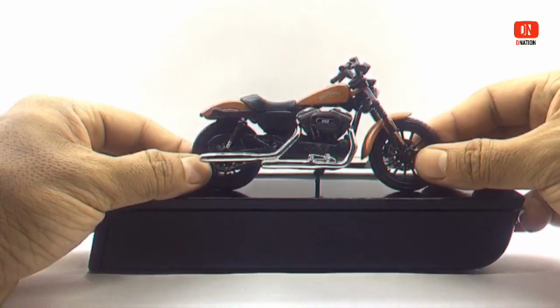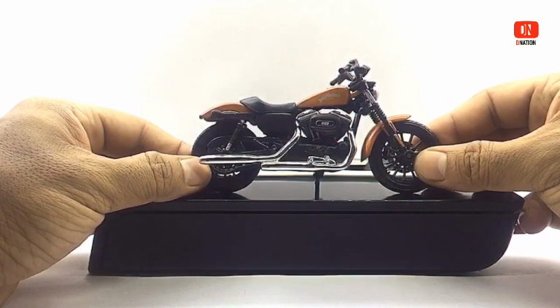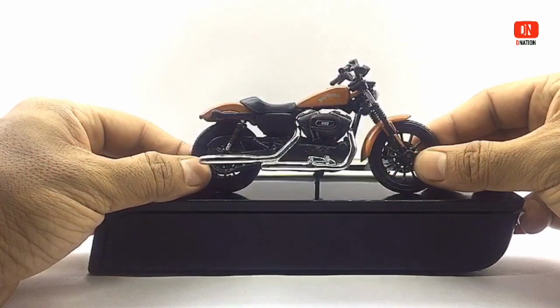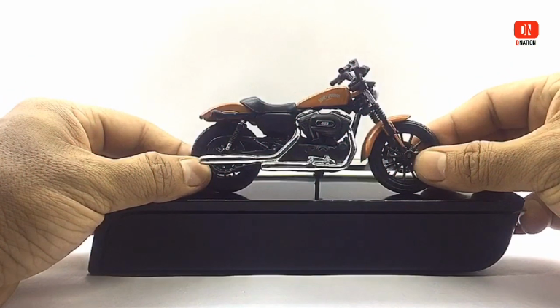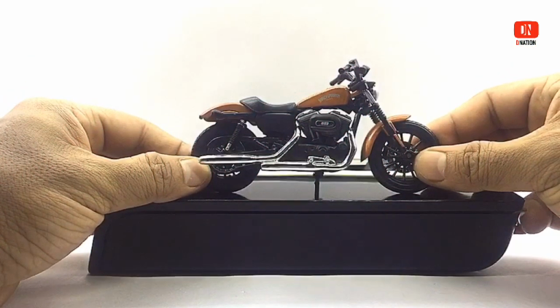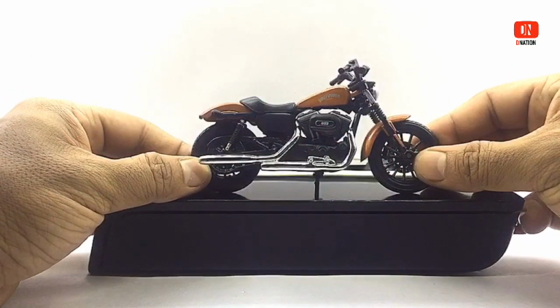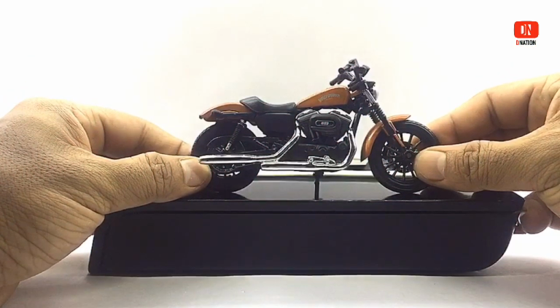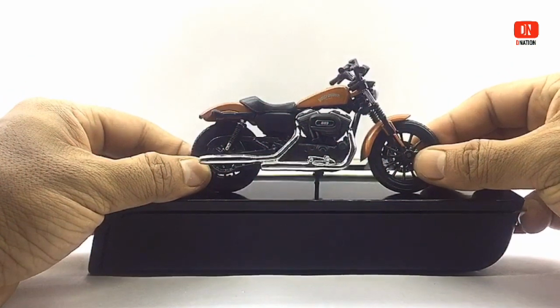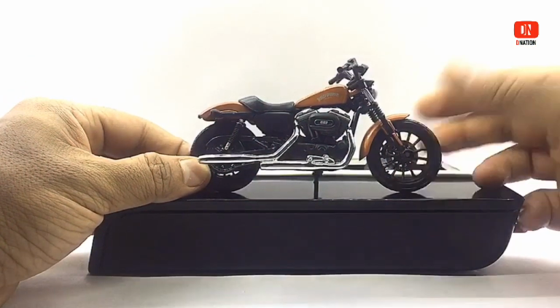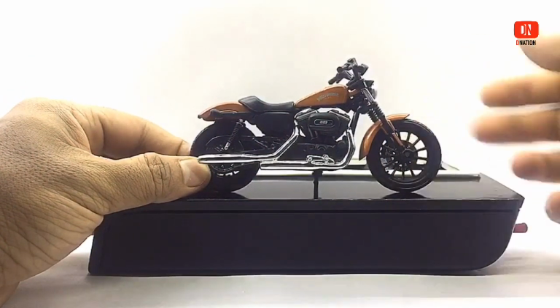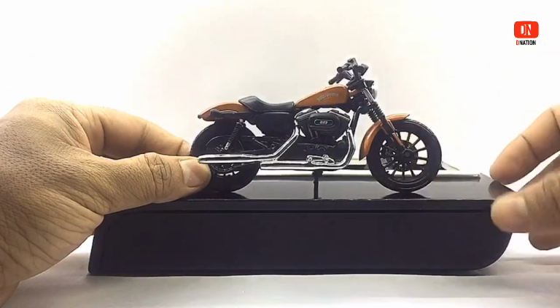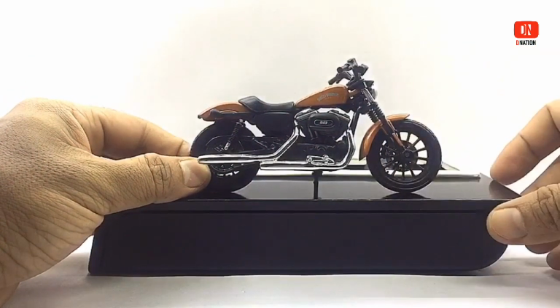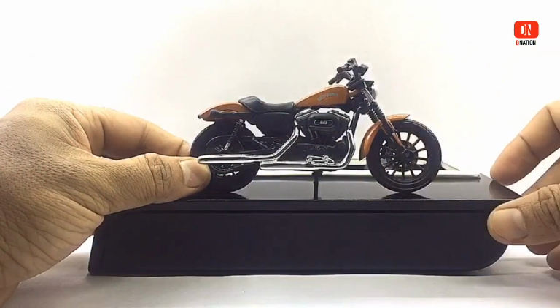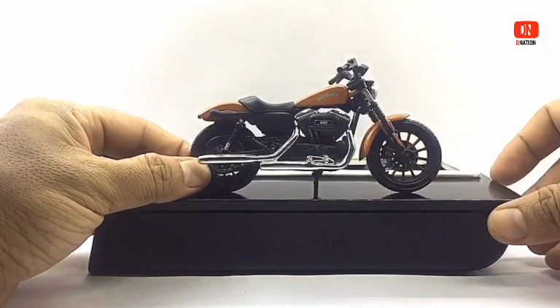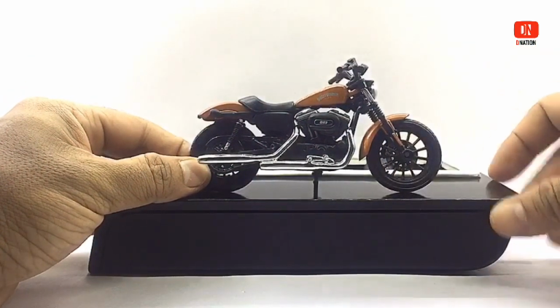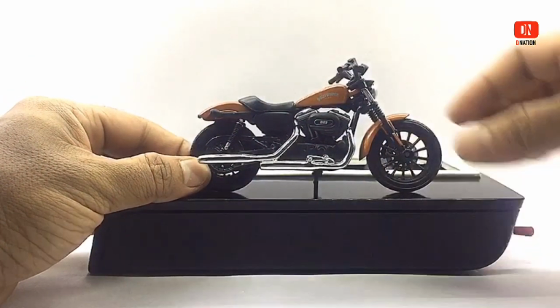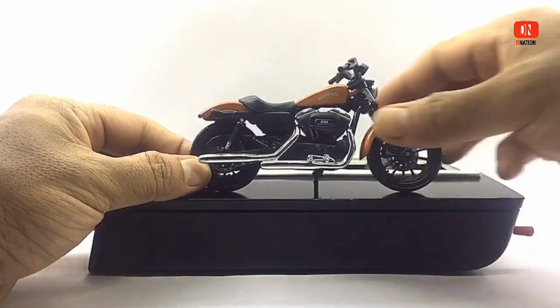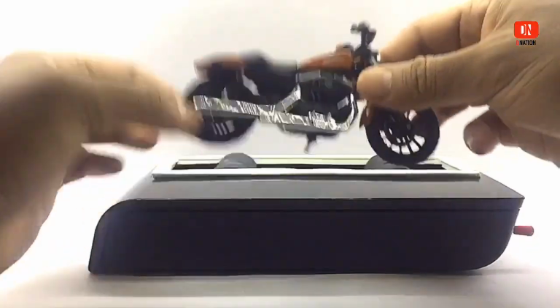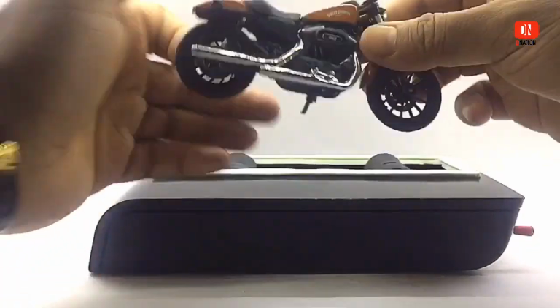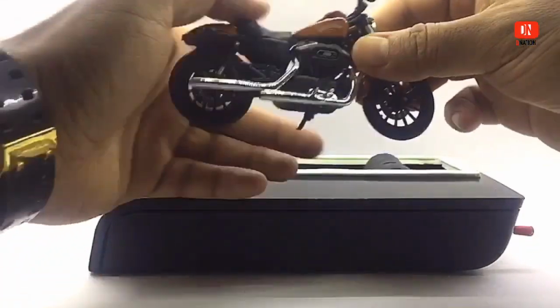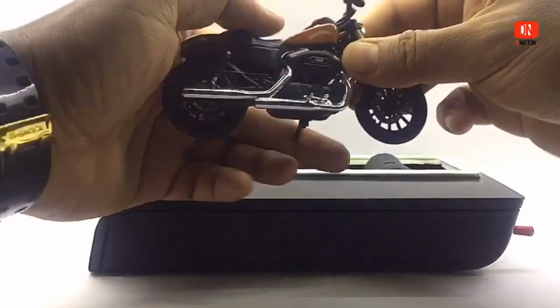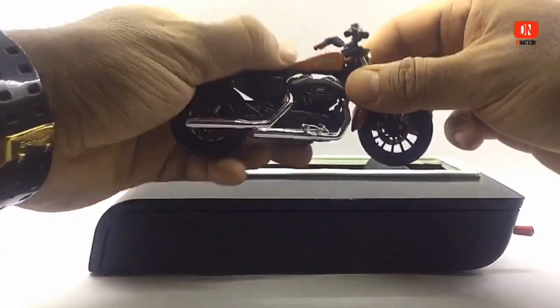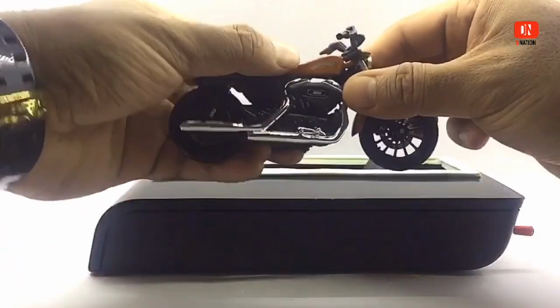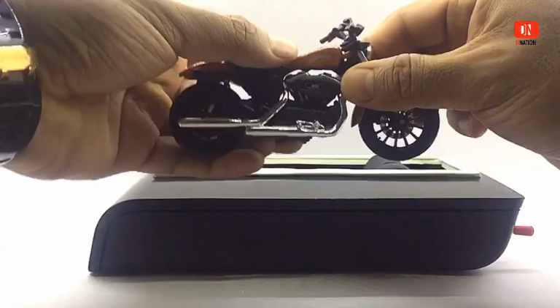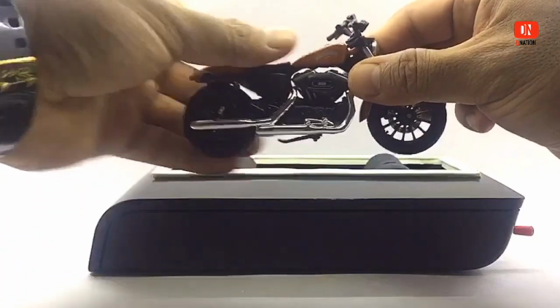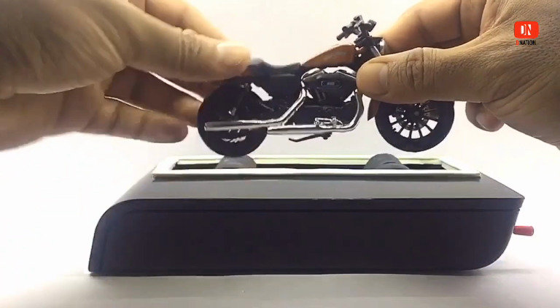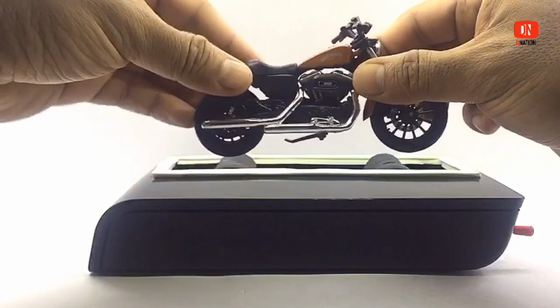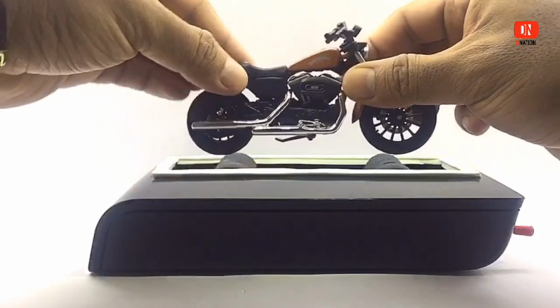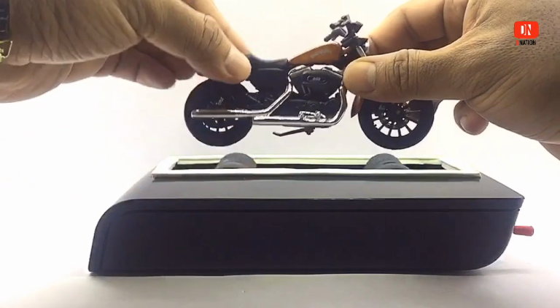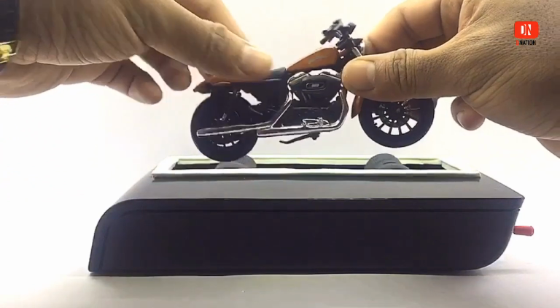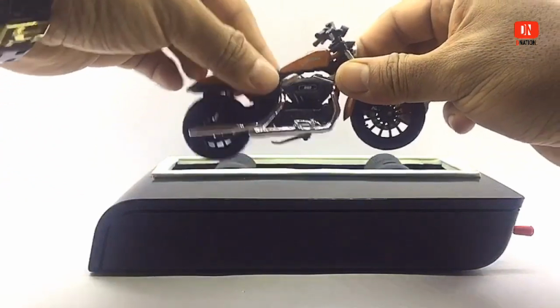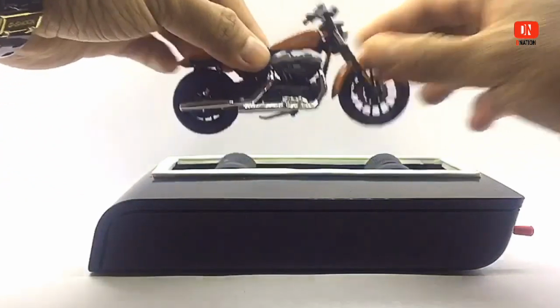Kindly find the features and specifications regarding these premium die-cast models in the description below.